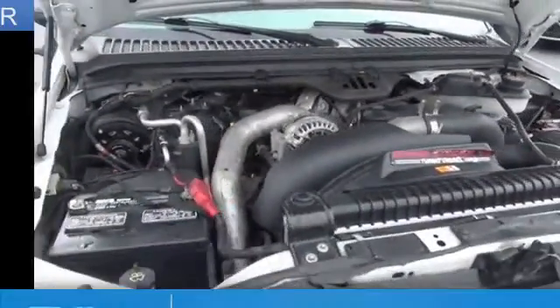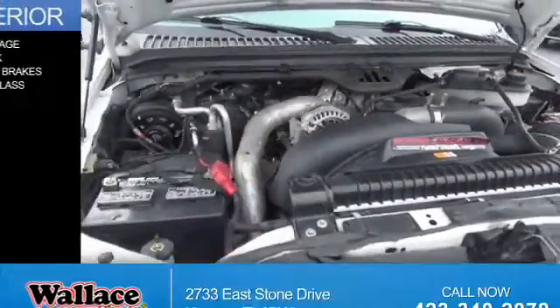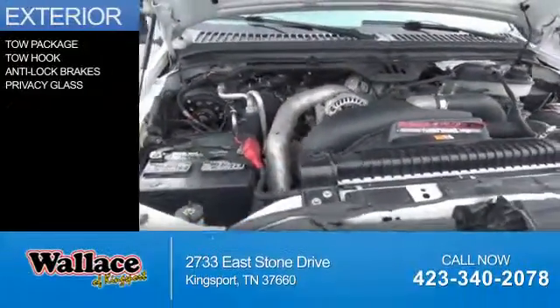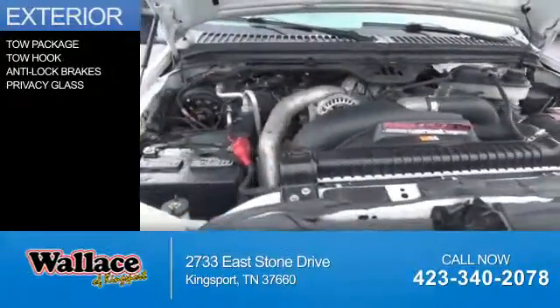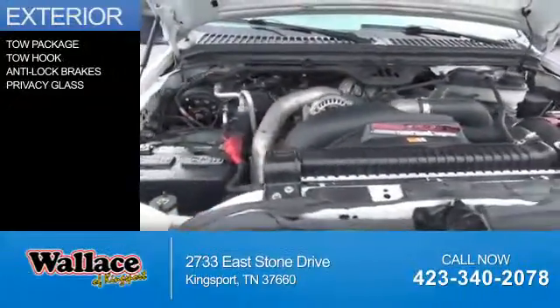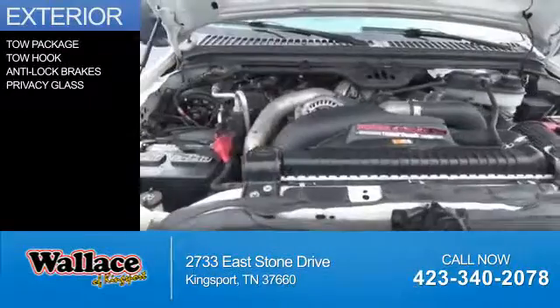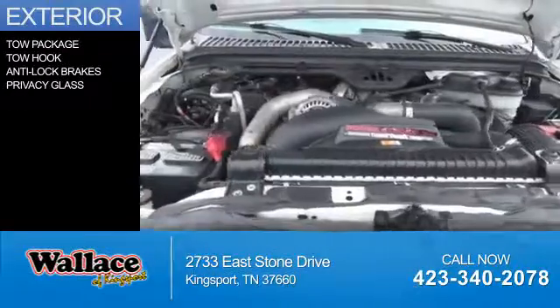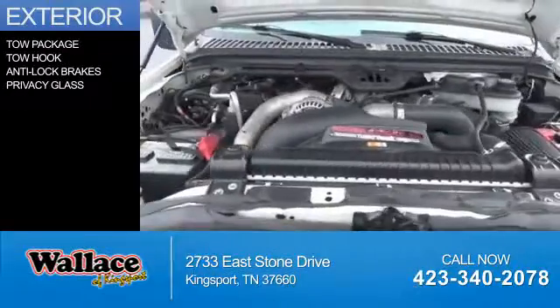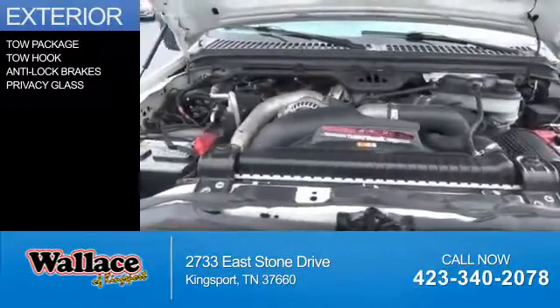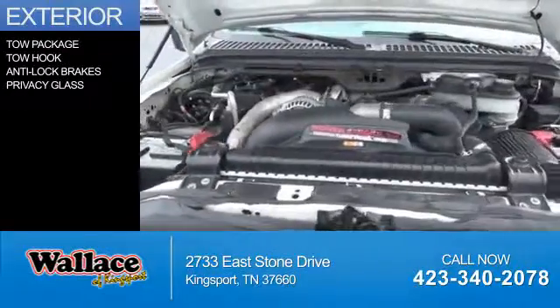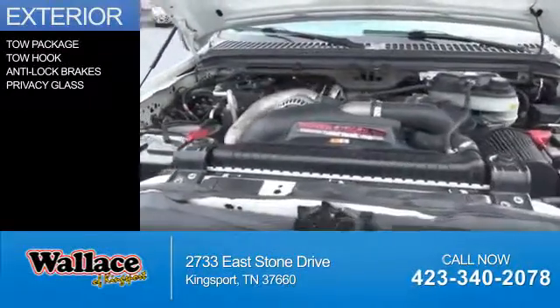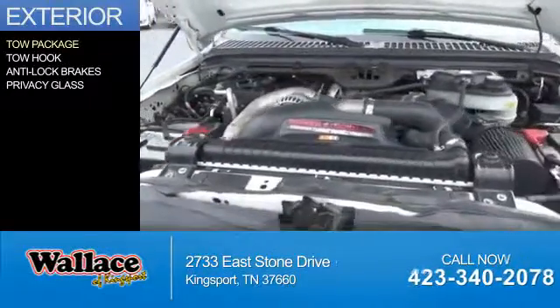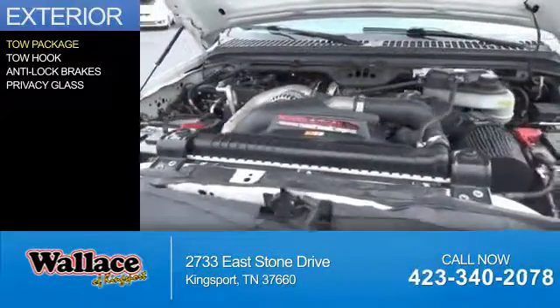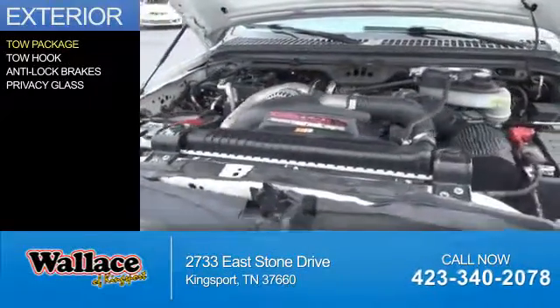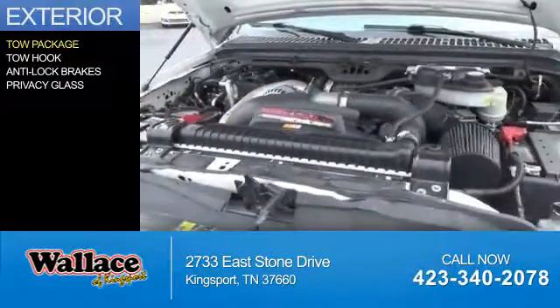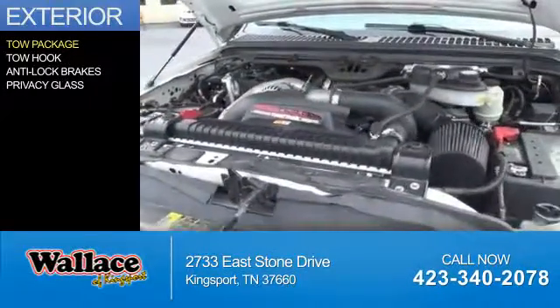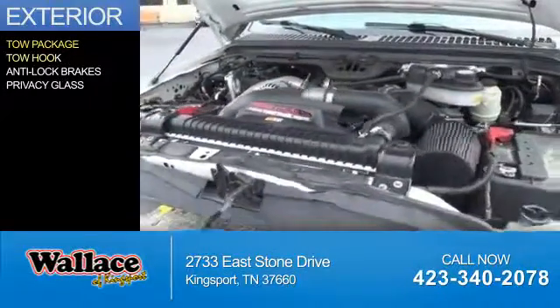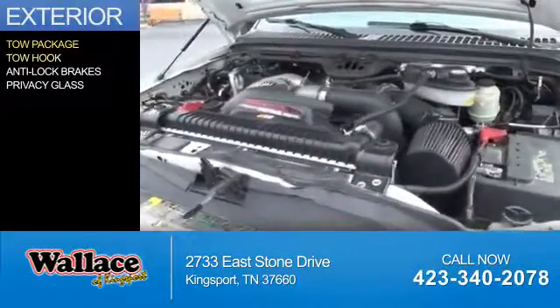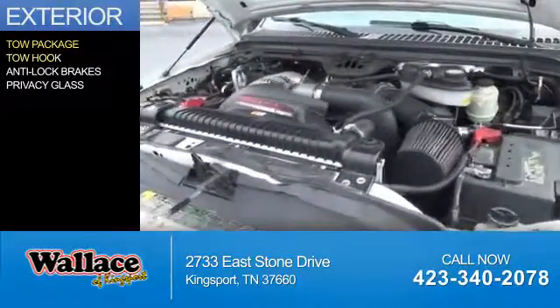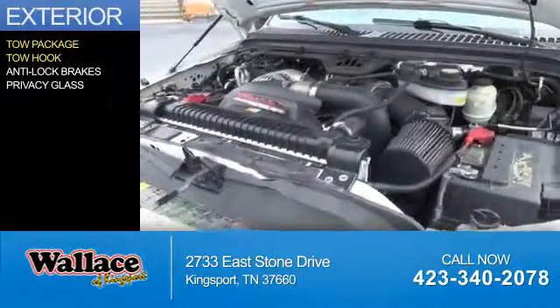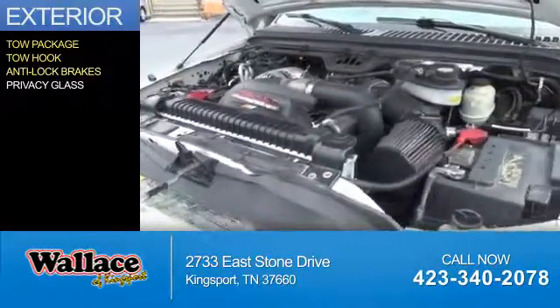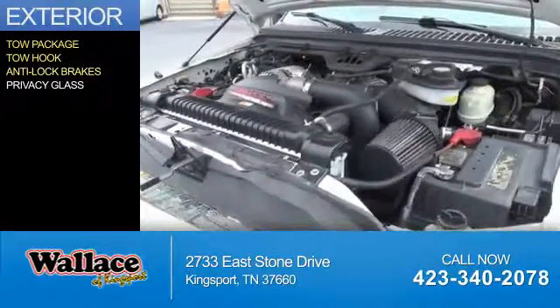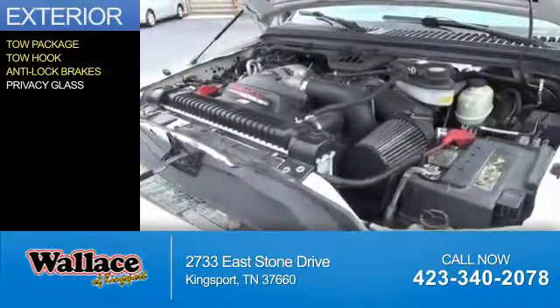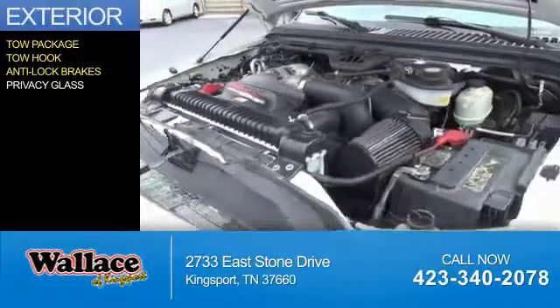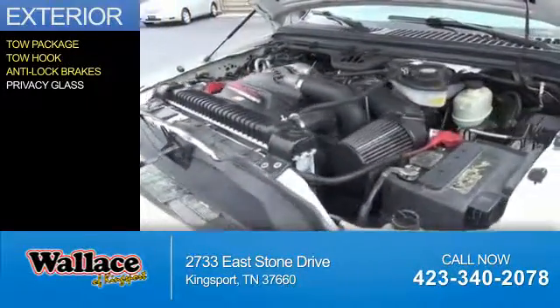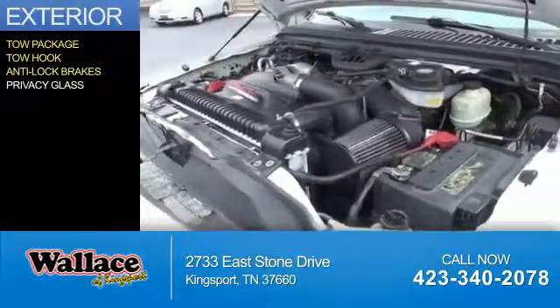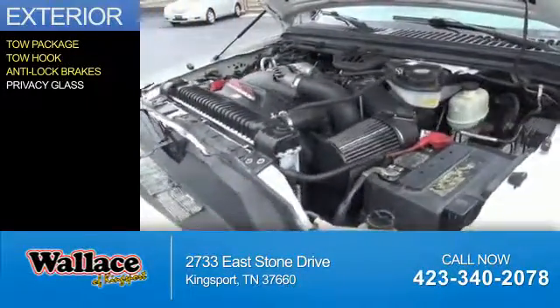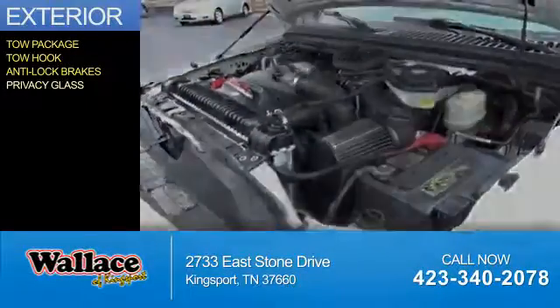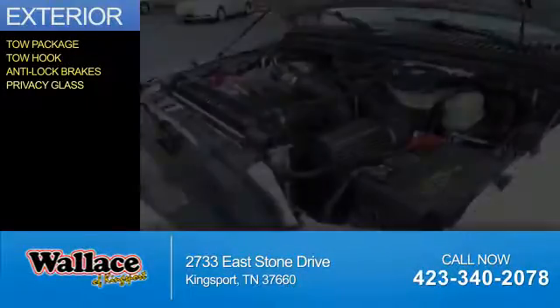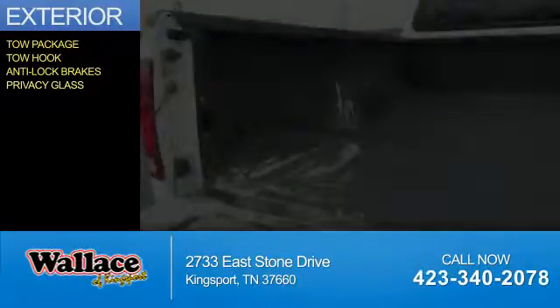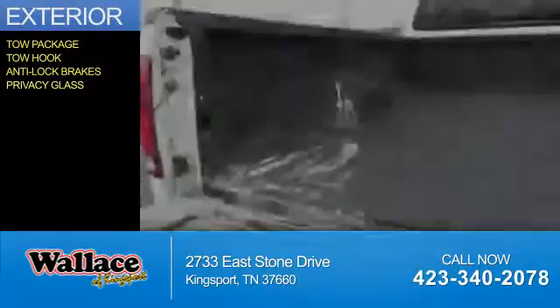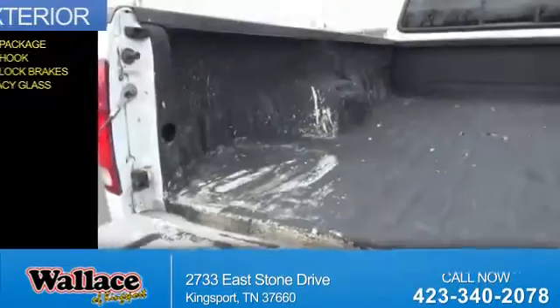The features include tow package, tow hook, anti-lock brakes, and privacy glass.